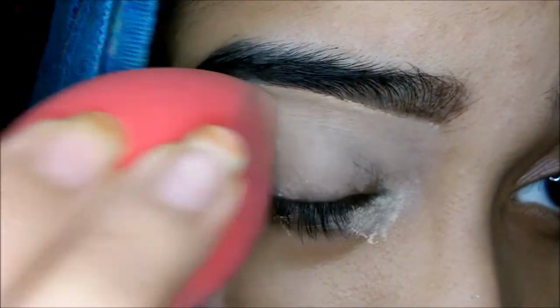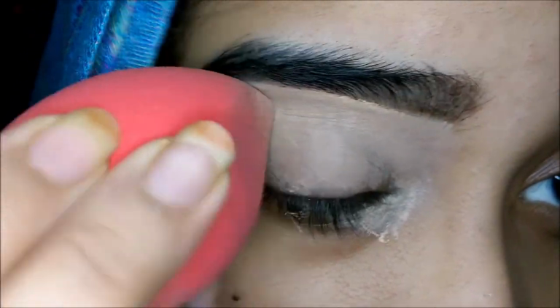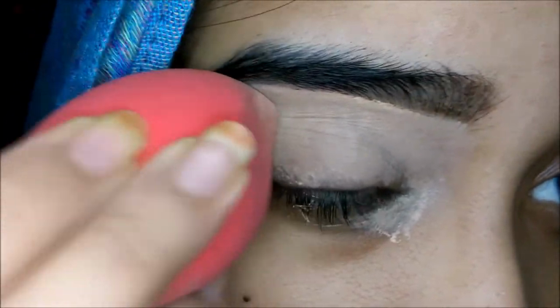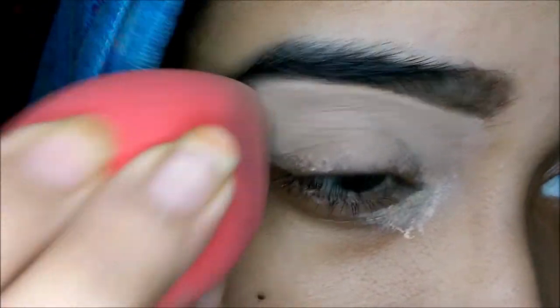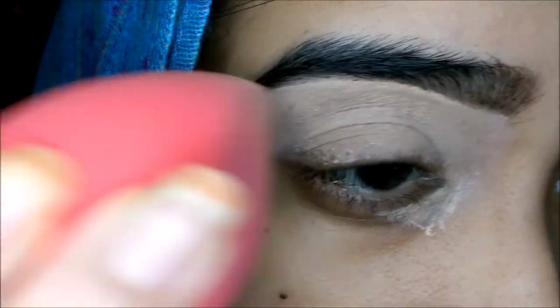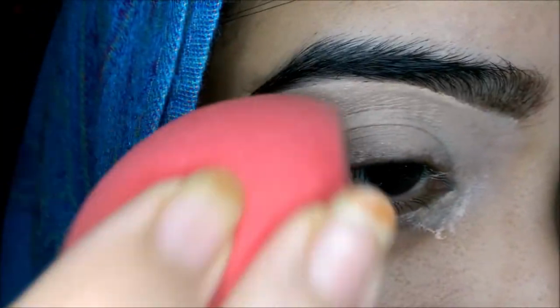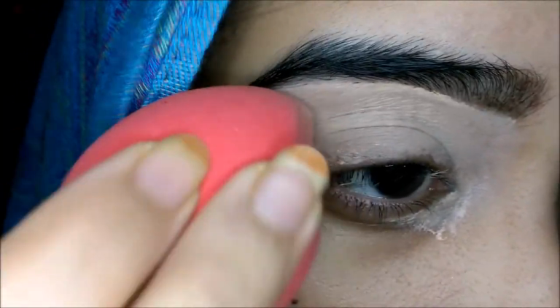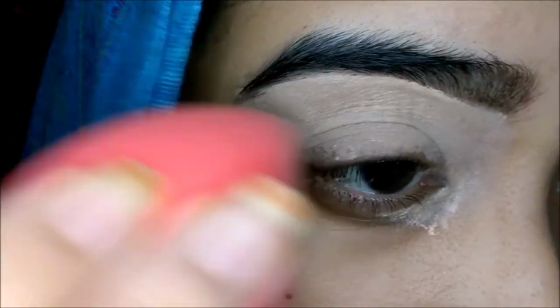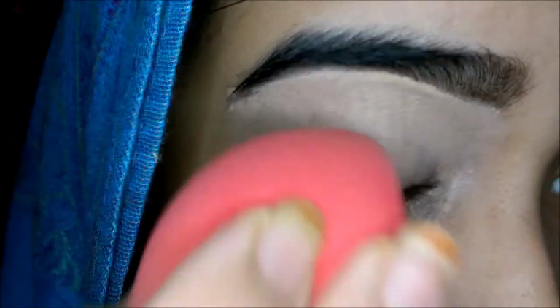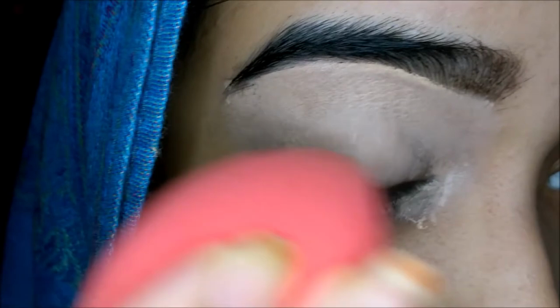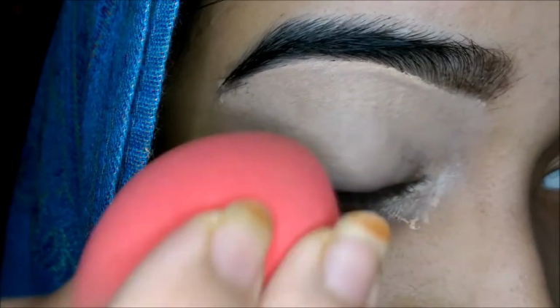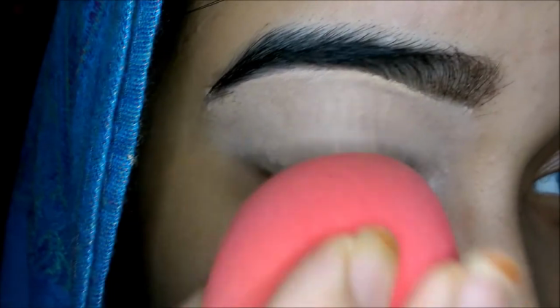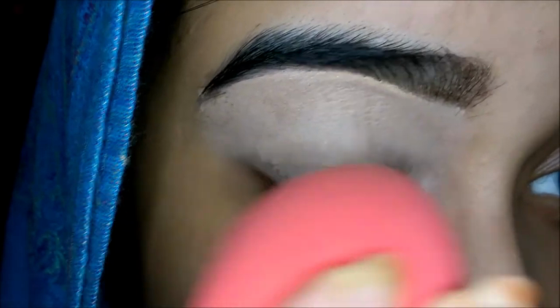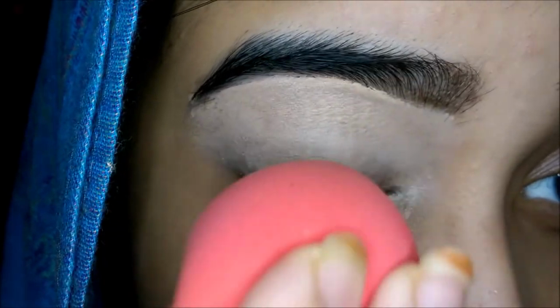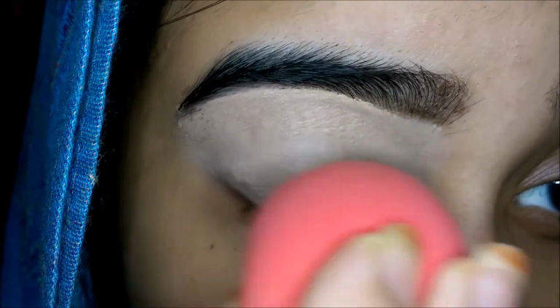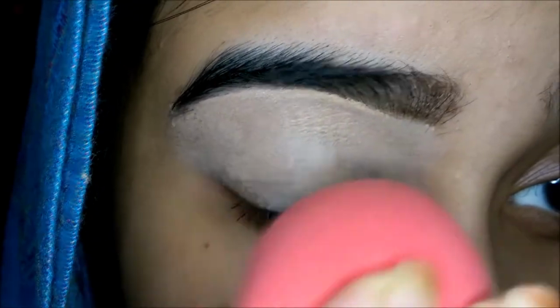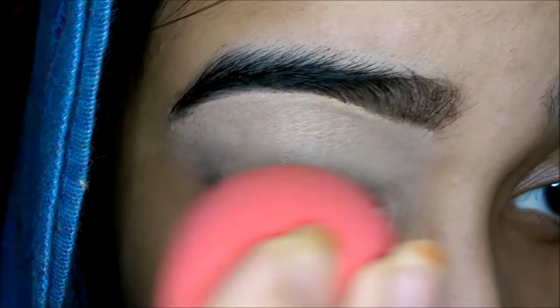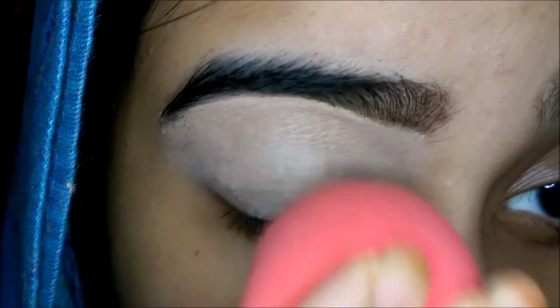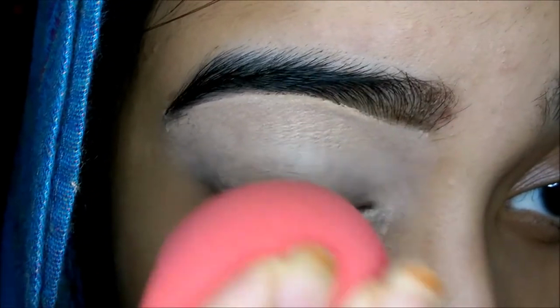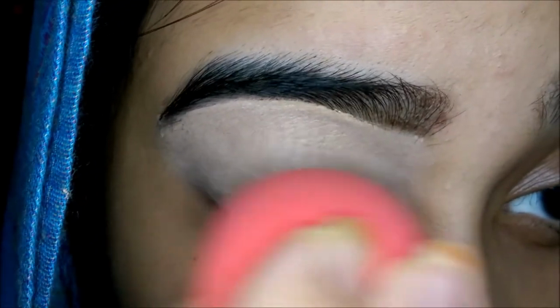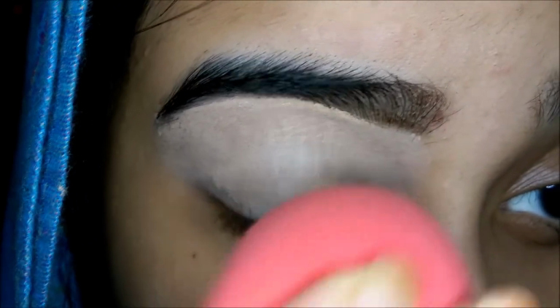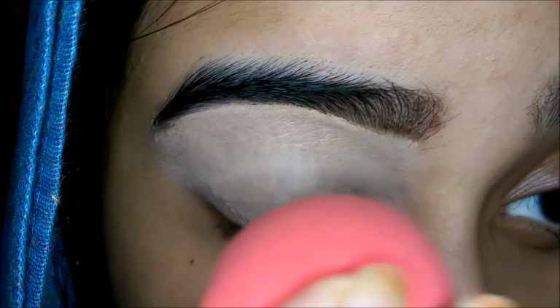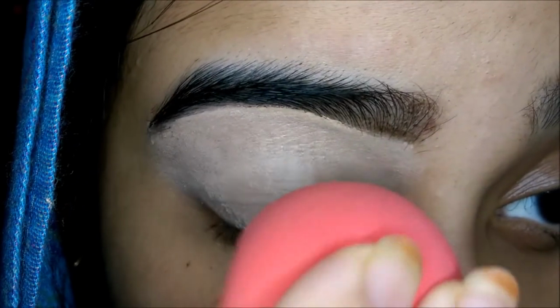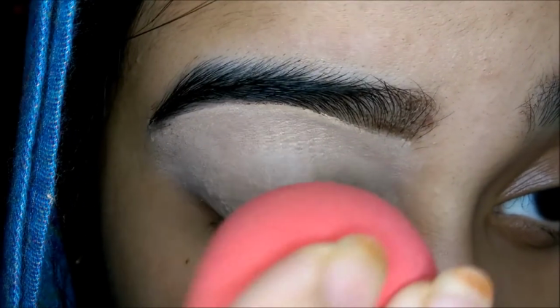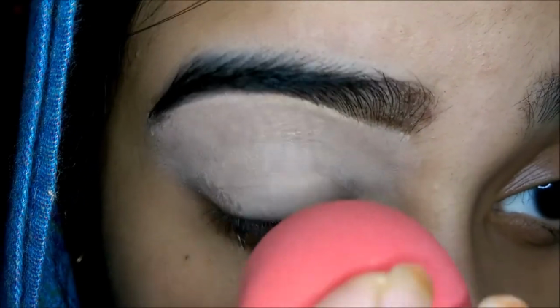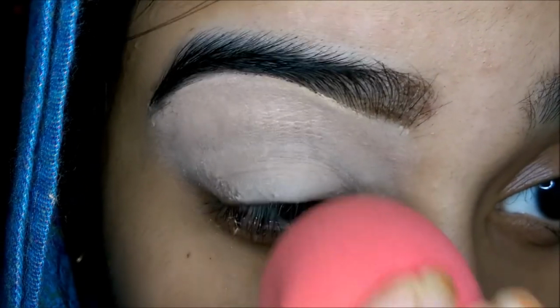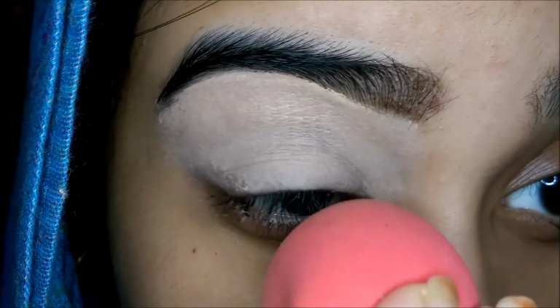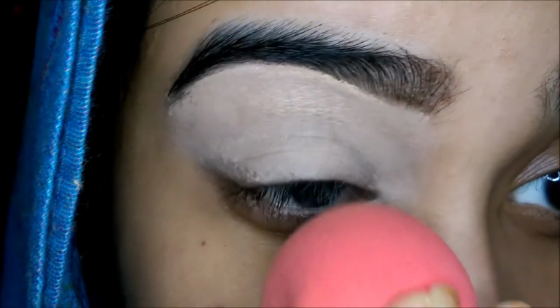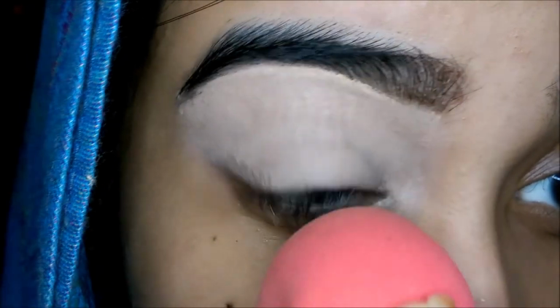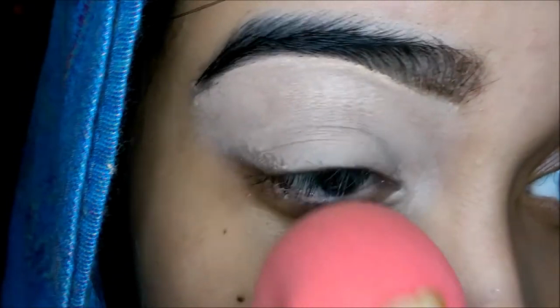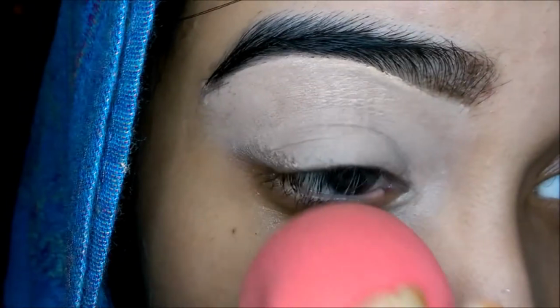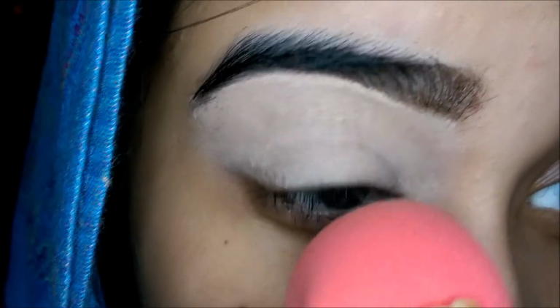After blending it out, you can notice there are some creases, so I'm going to be setting that with powder.